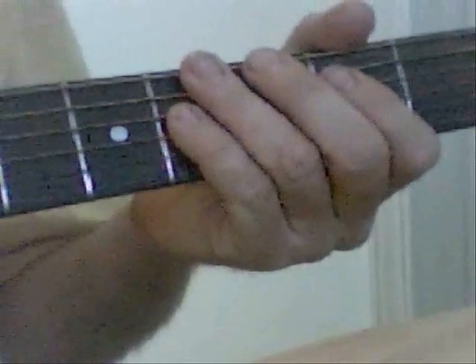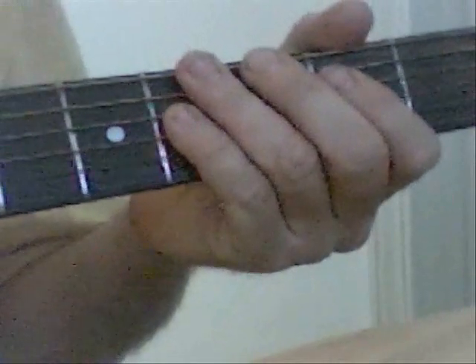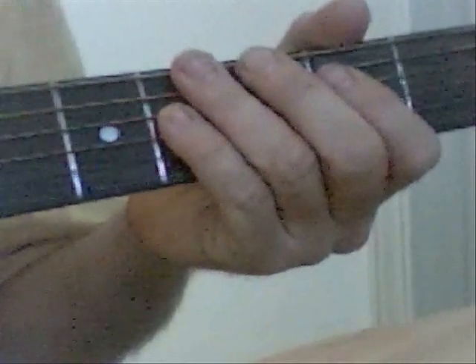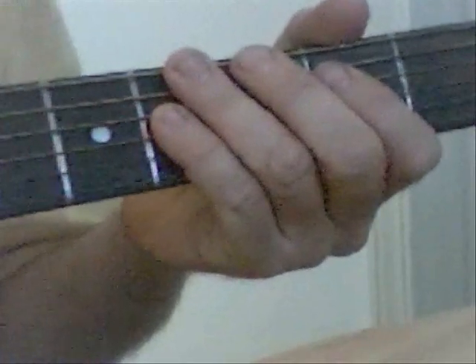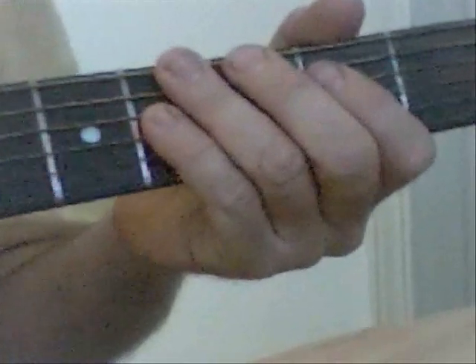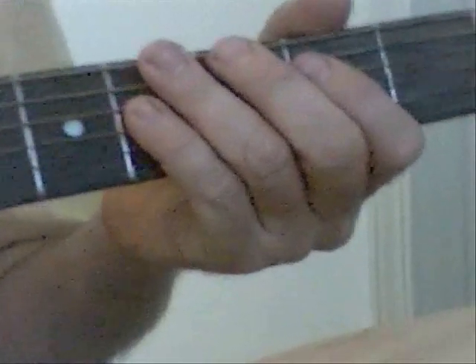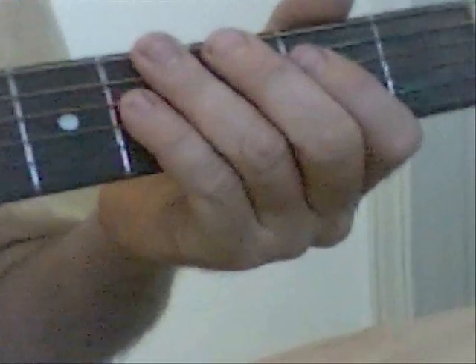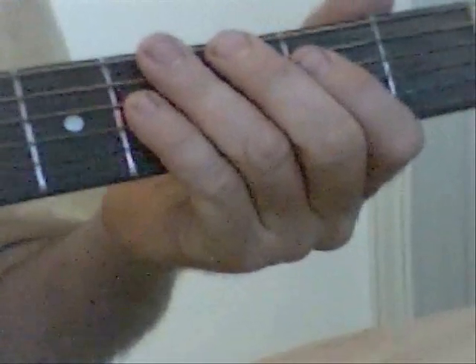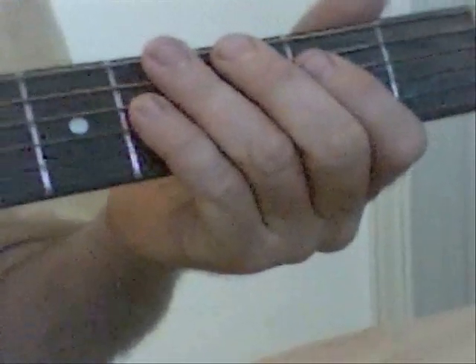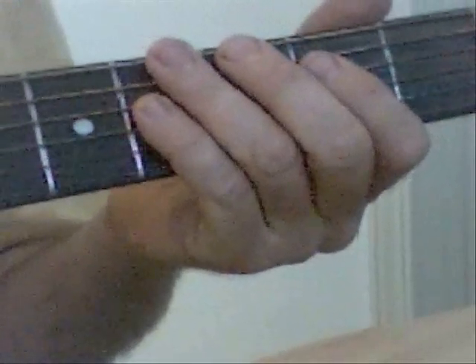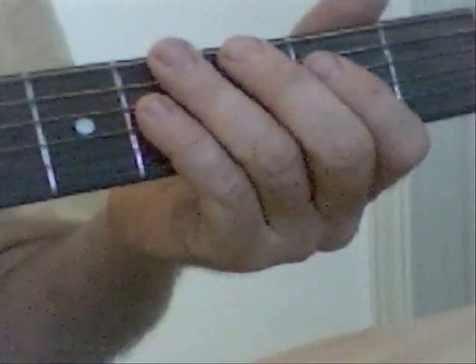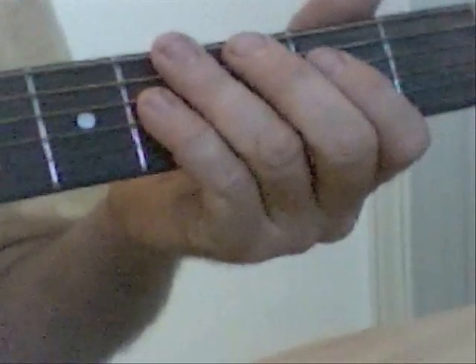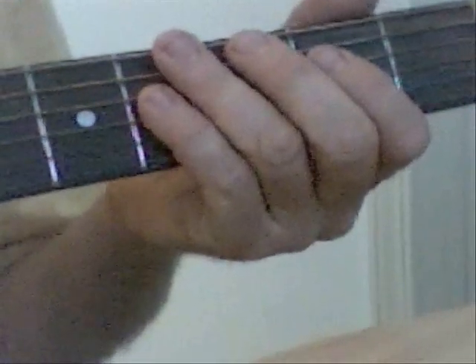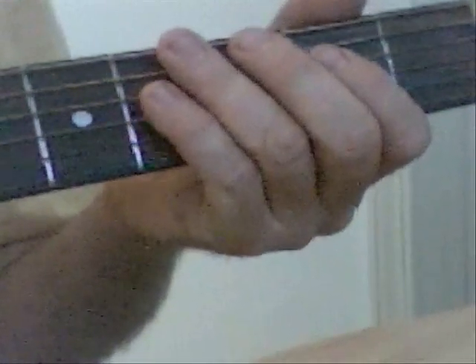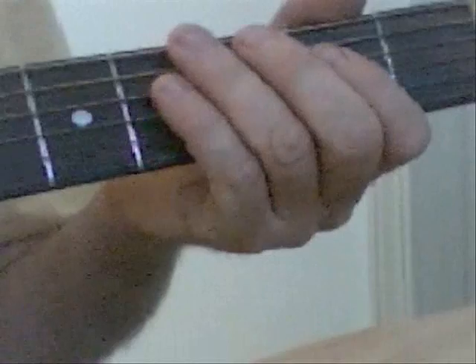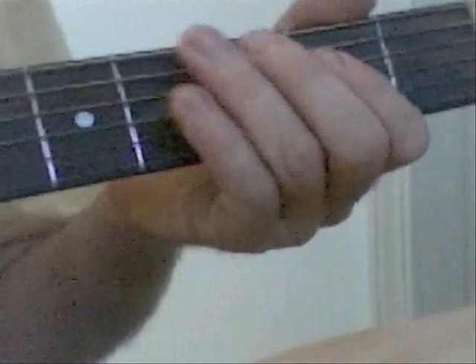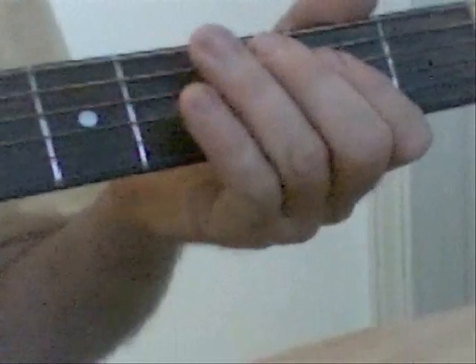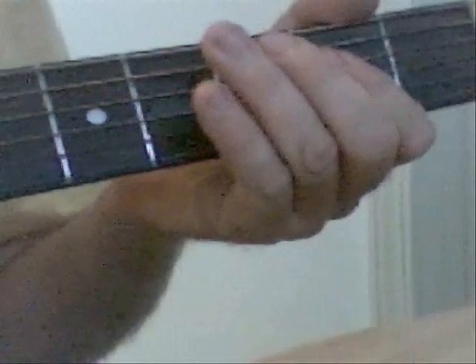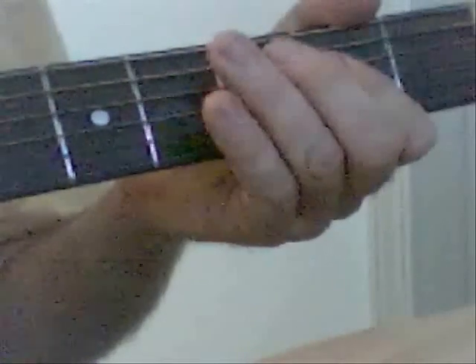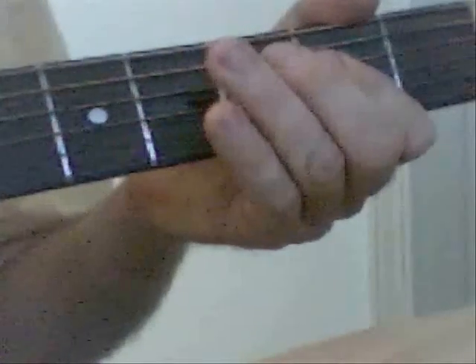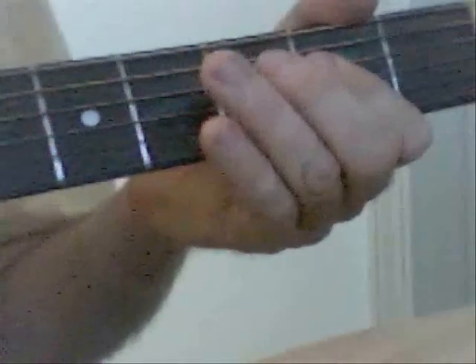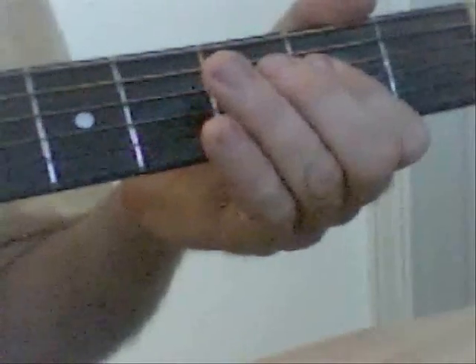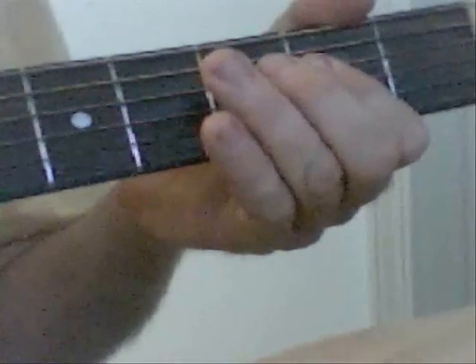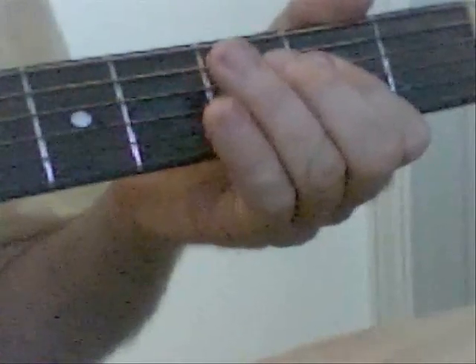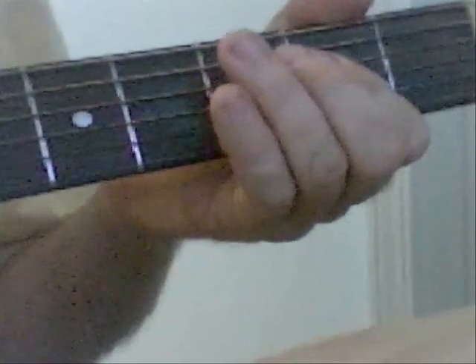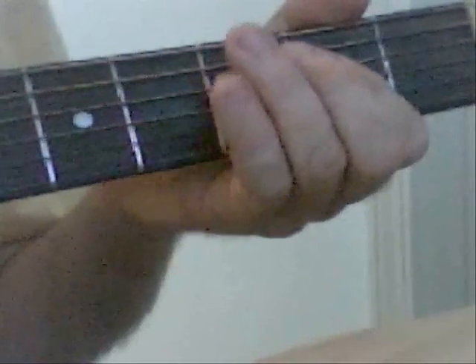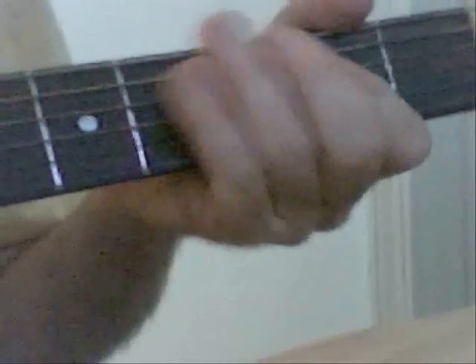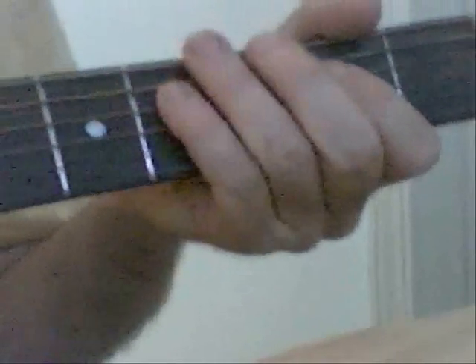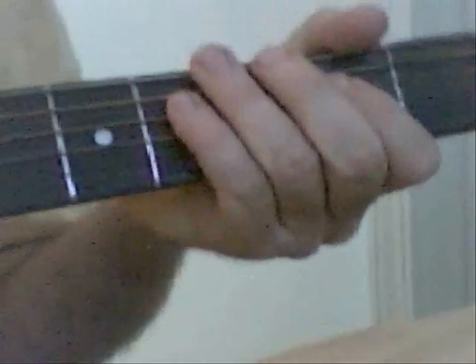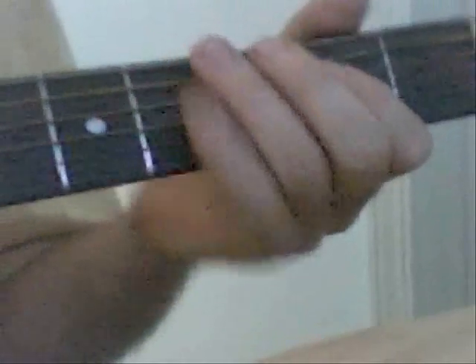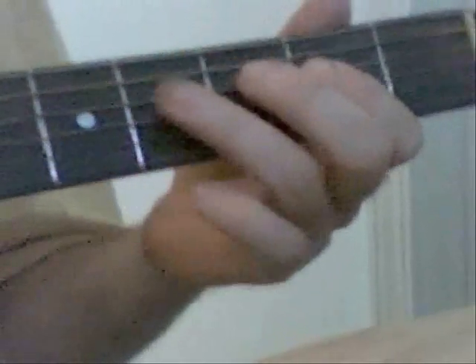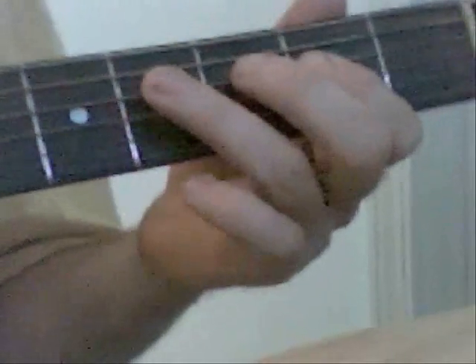And then jump down the string — just bring it down to the A string and the D string.